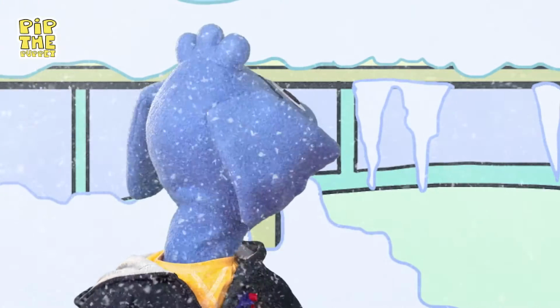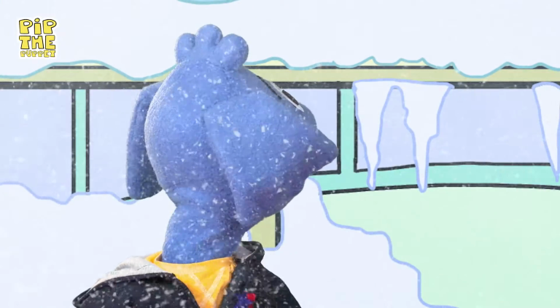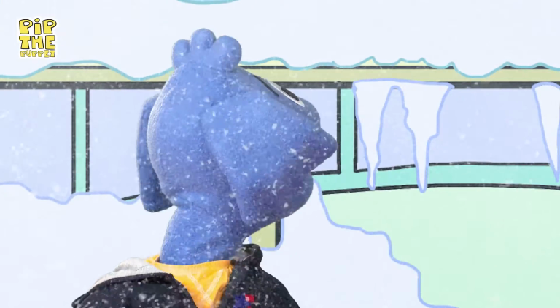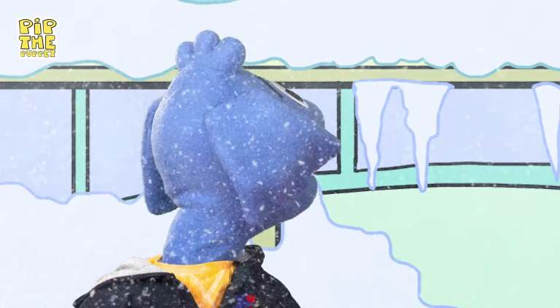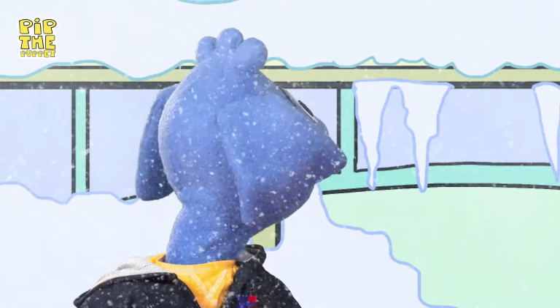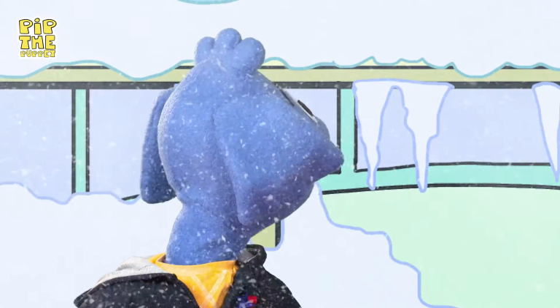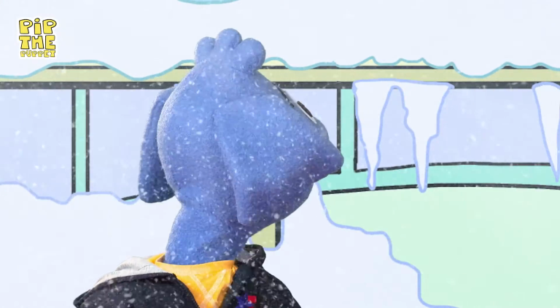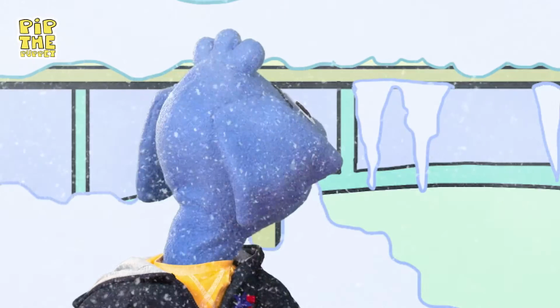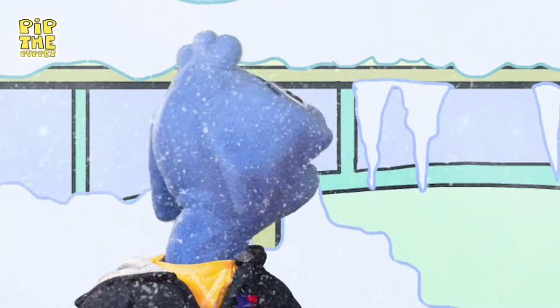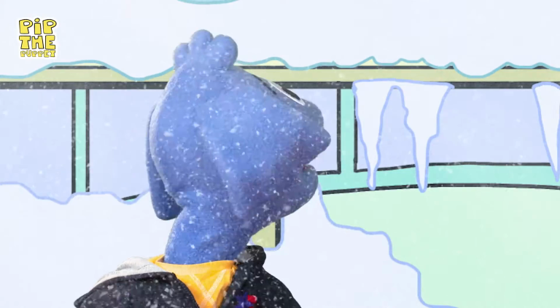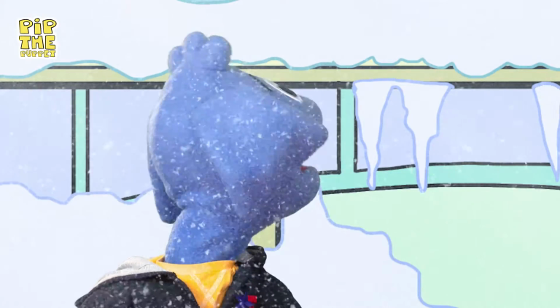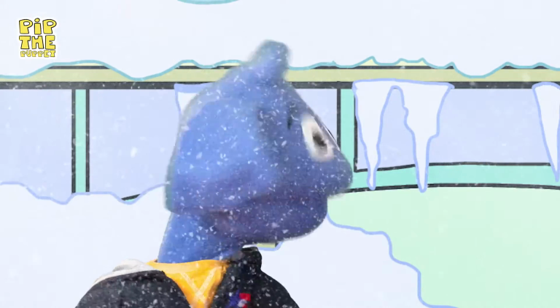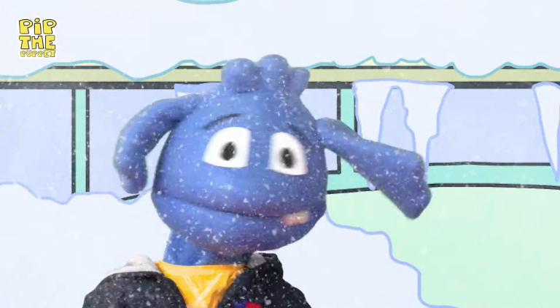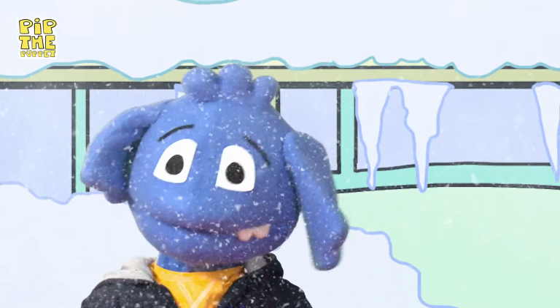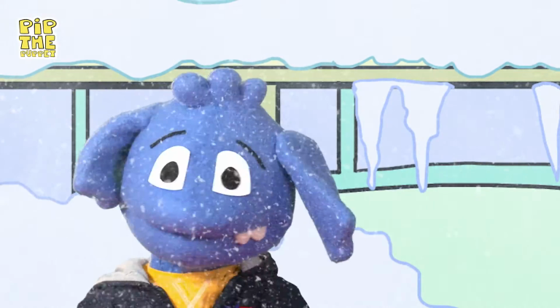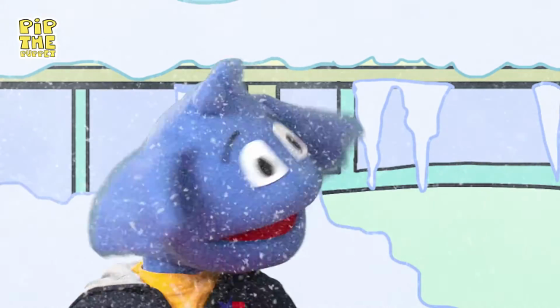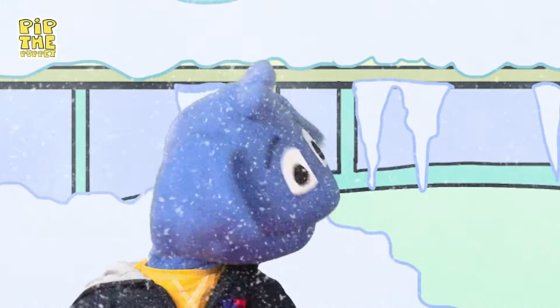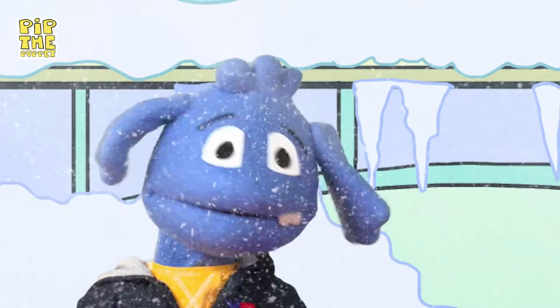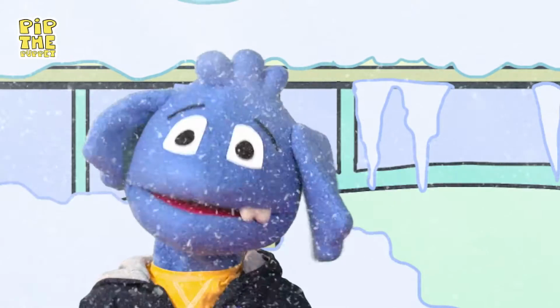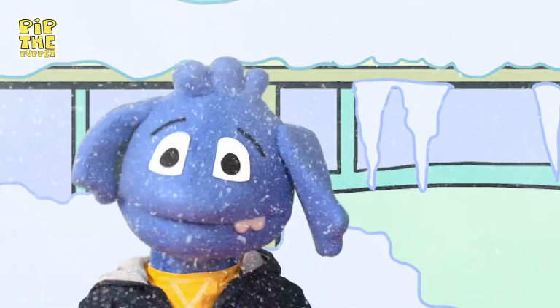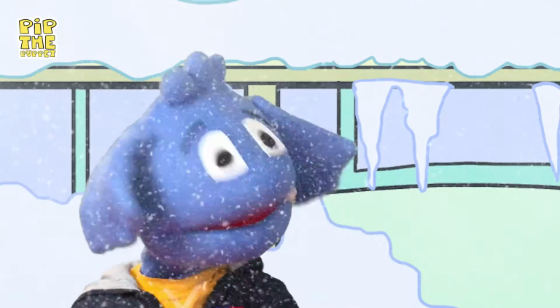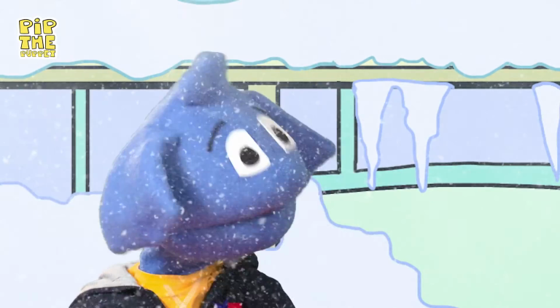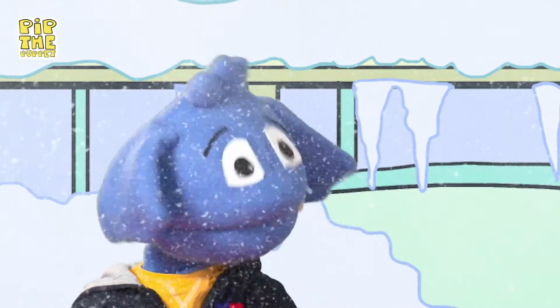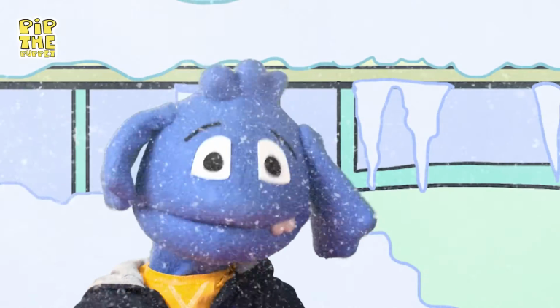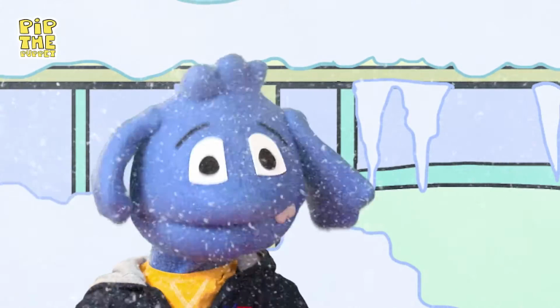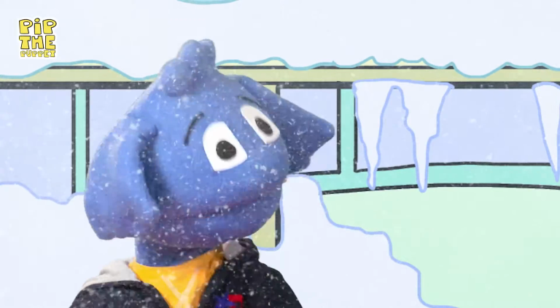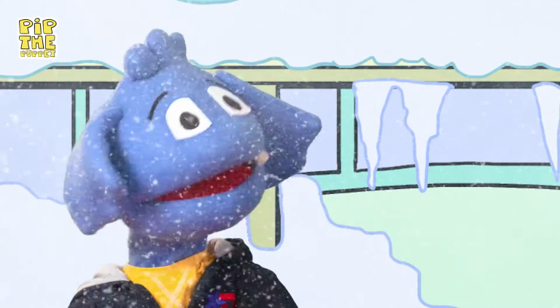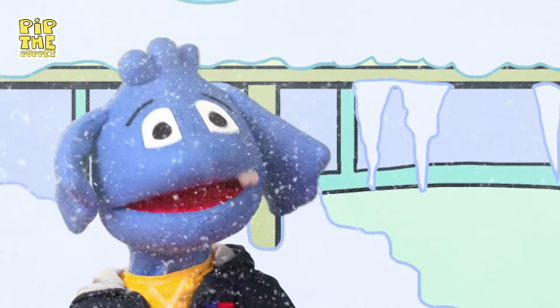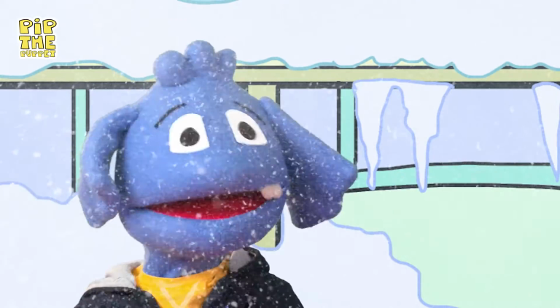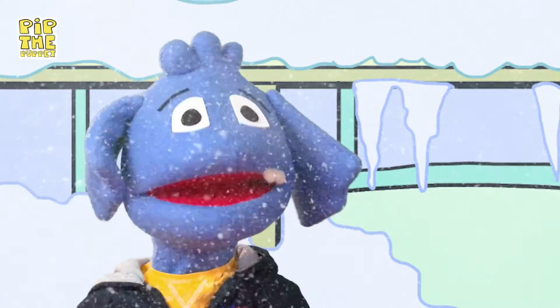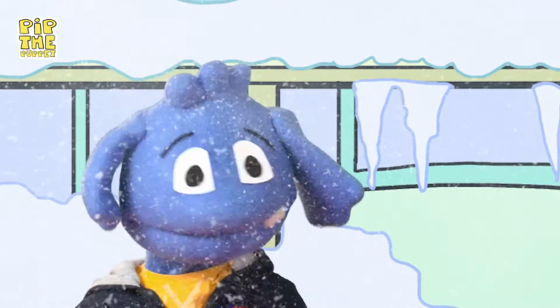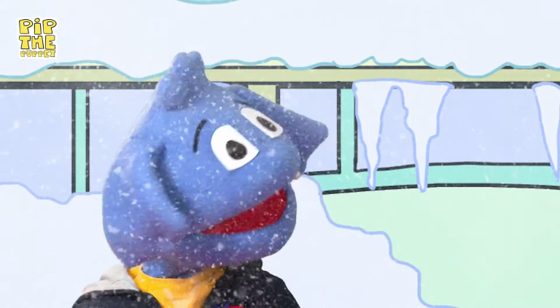Hey, what's going on here? There's ice and snow everywhere. It's snowing in my lab. What?